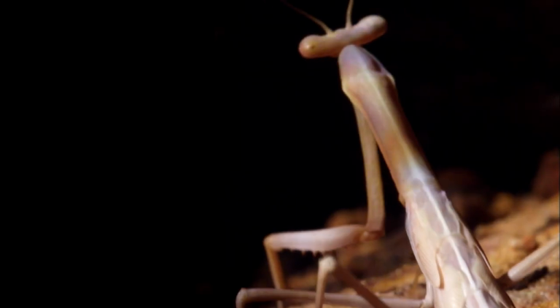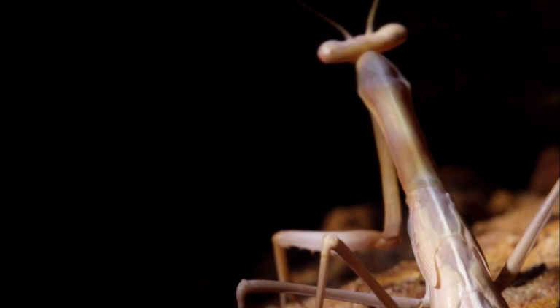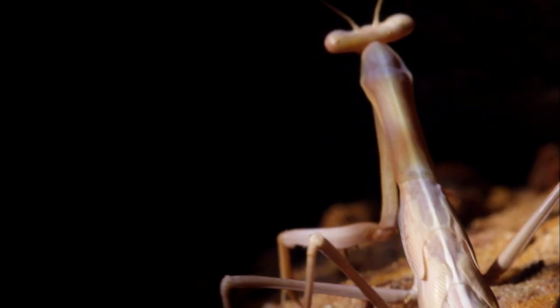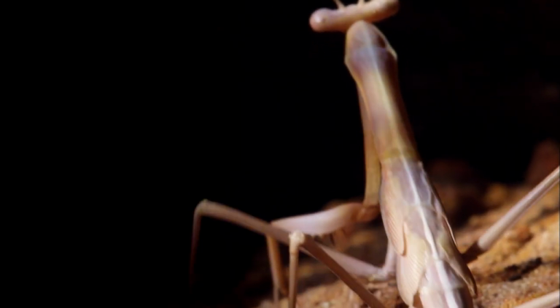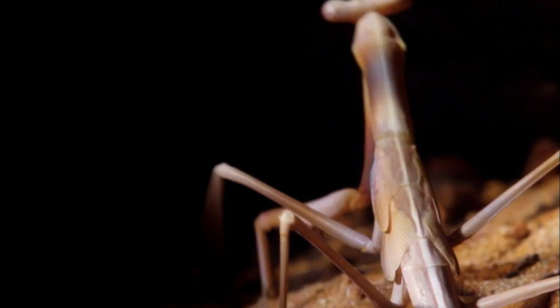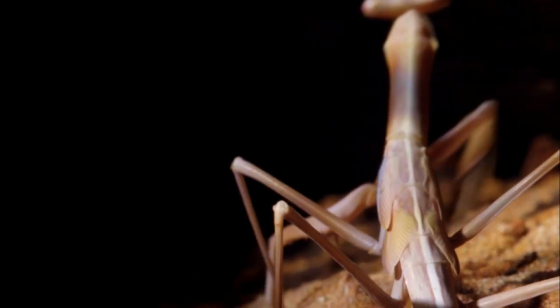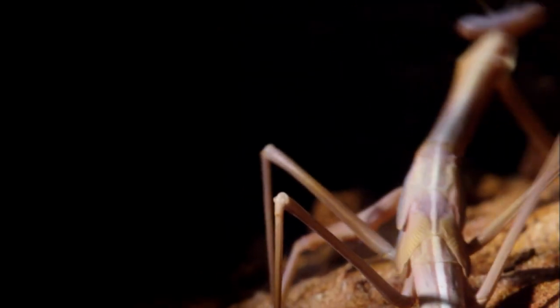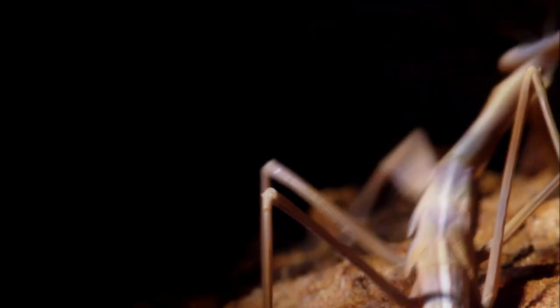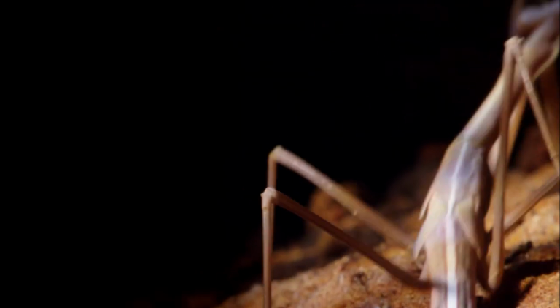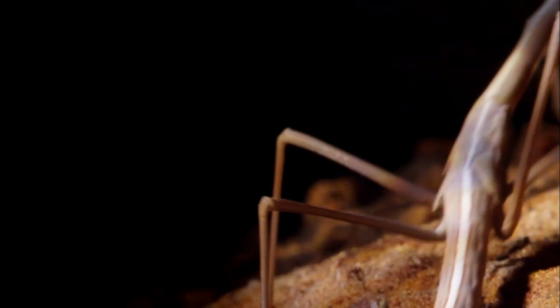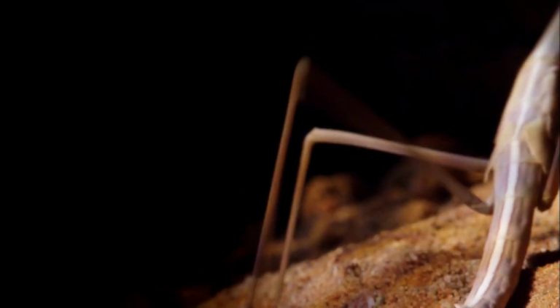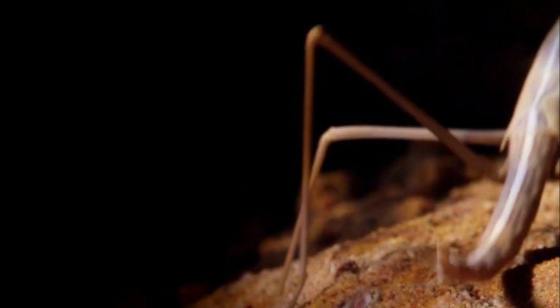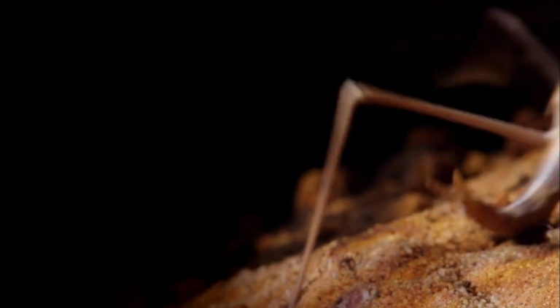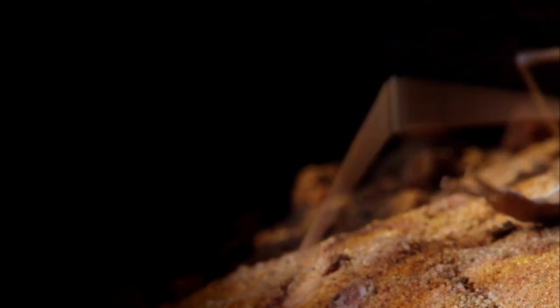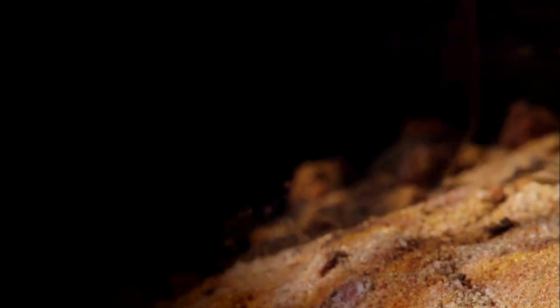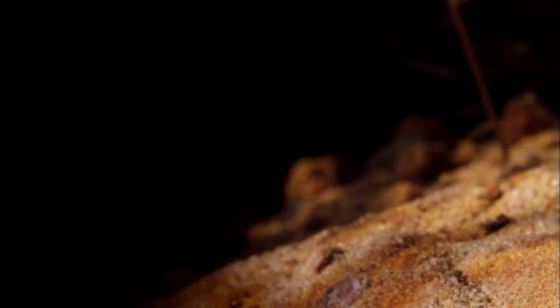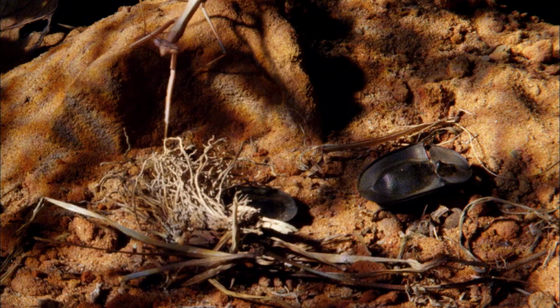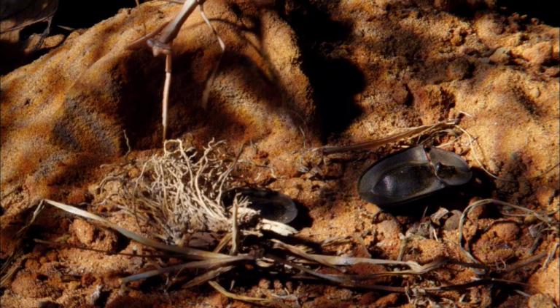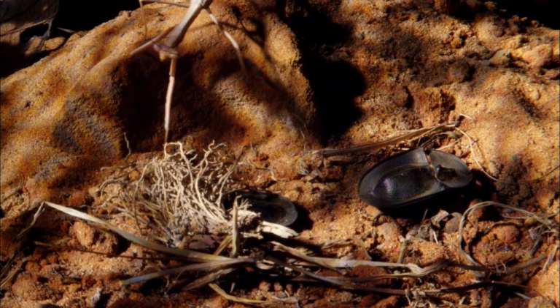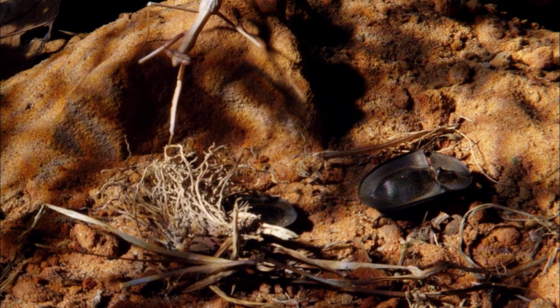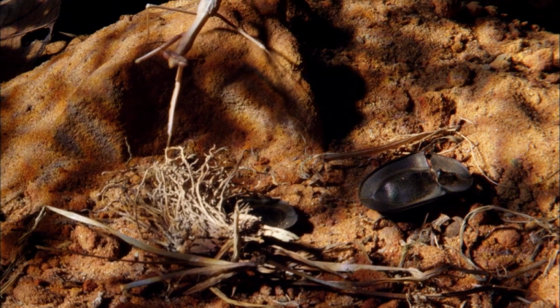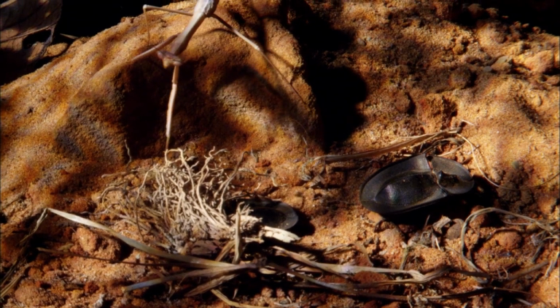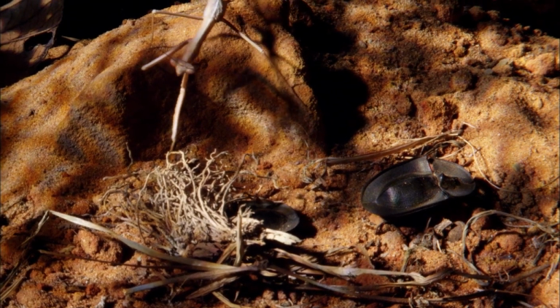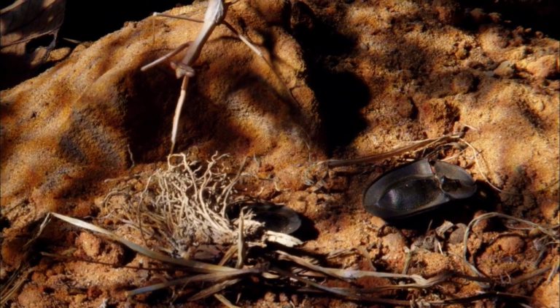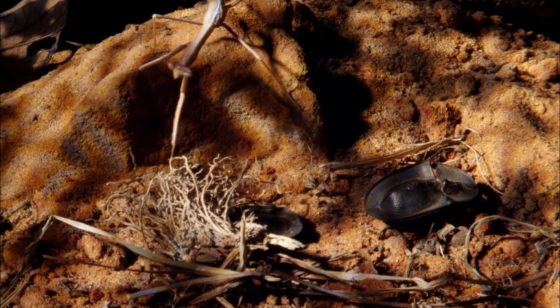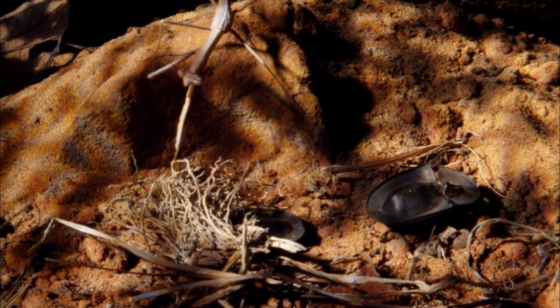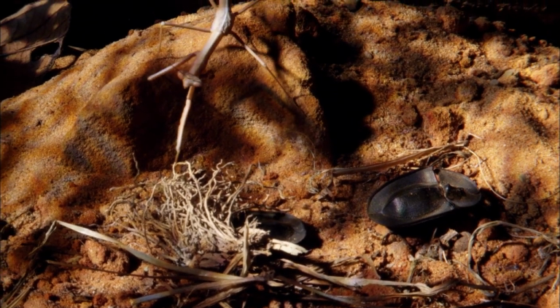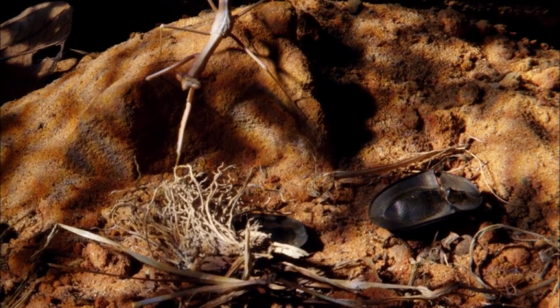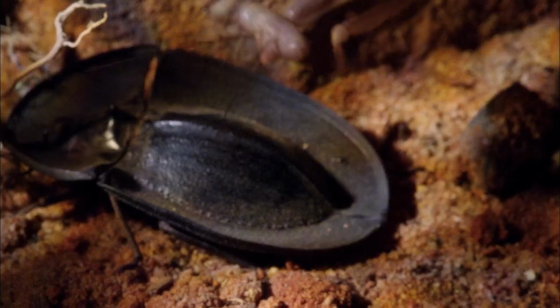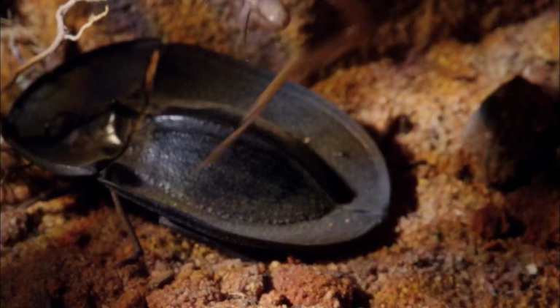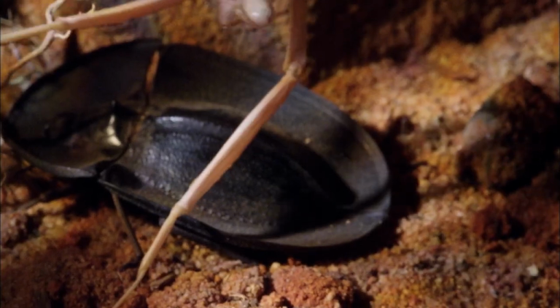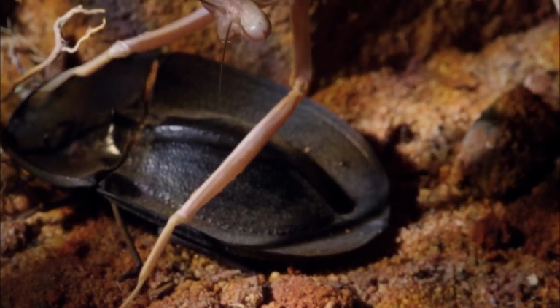A mantis, normally a hunter, but with this potential prey, it doesn't know how to even begin.